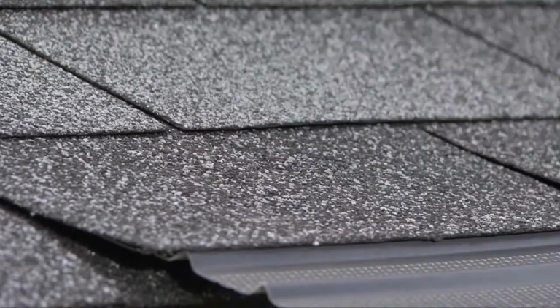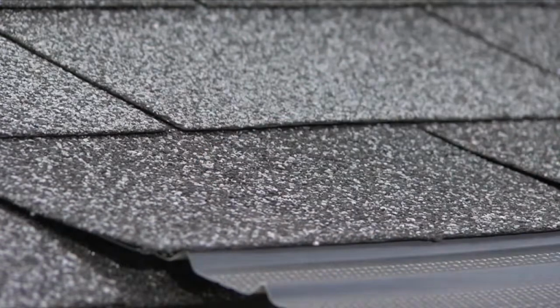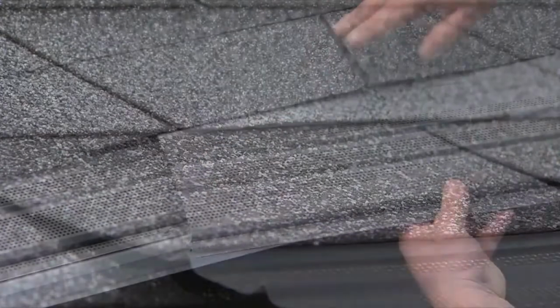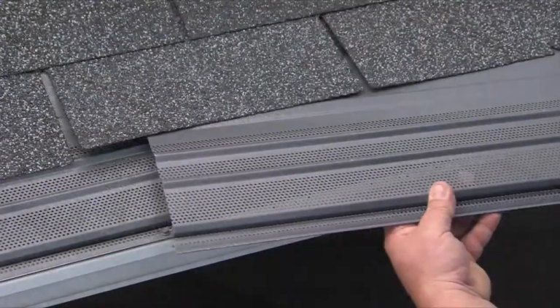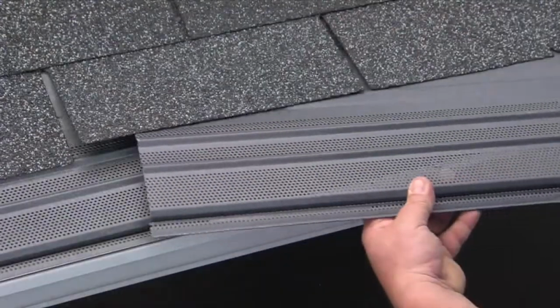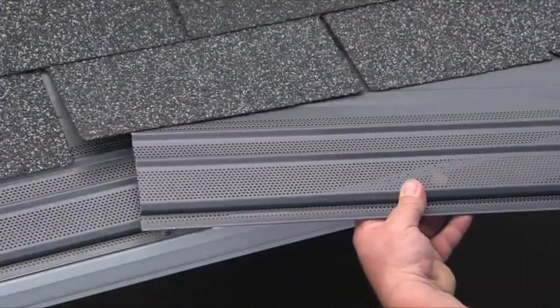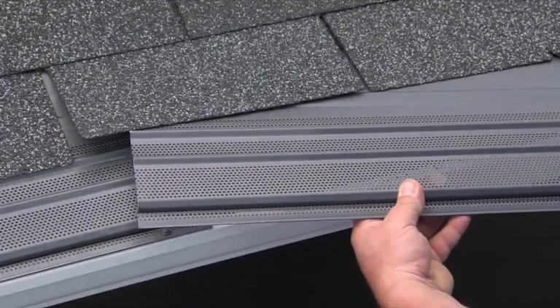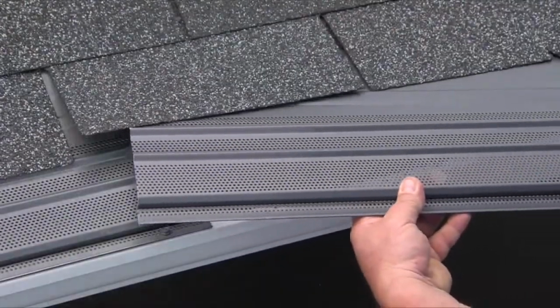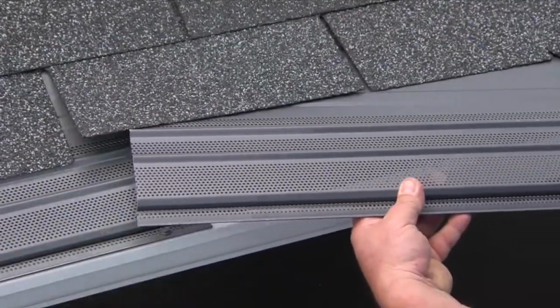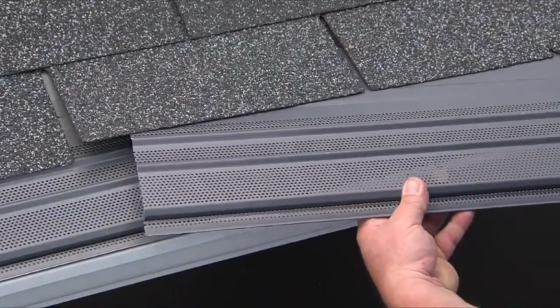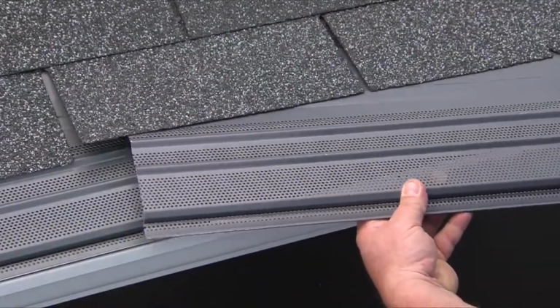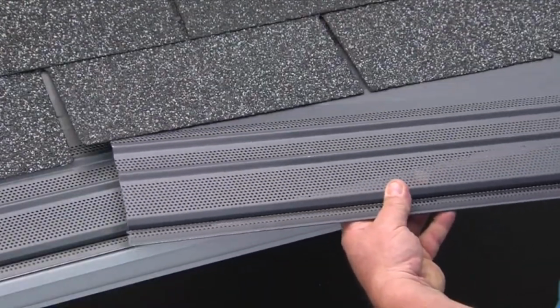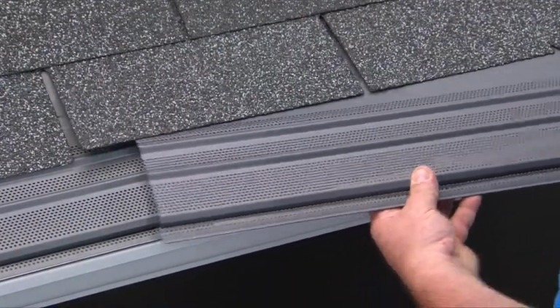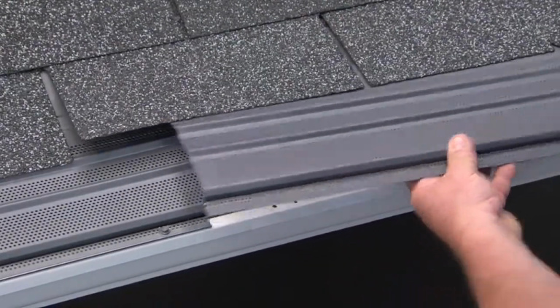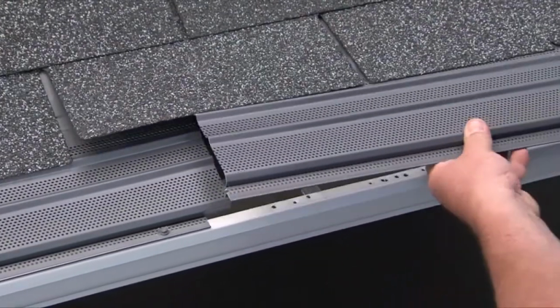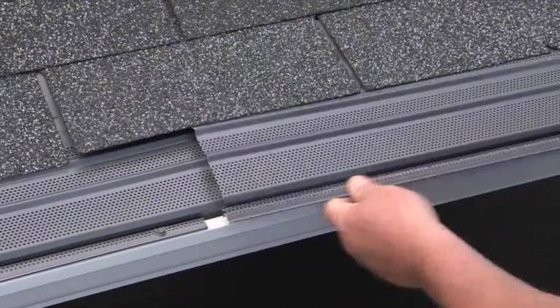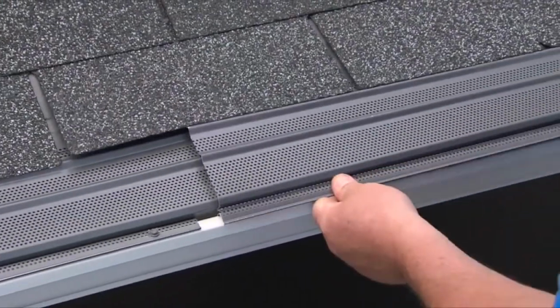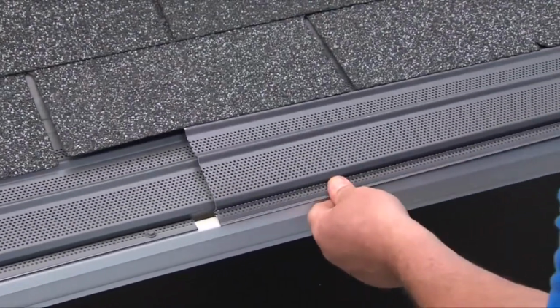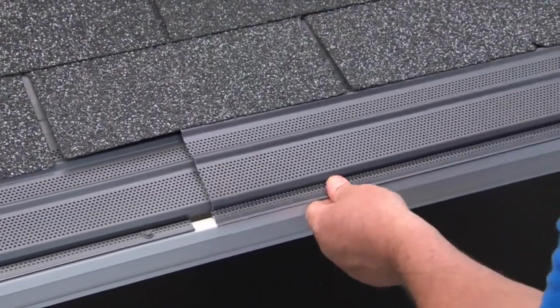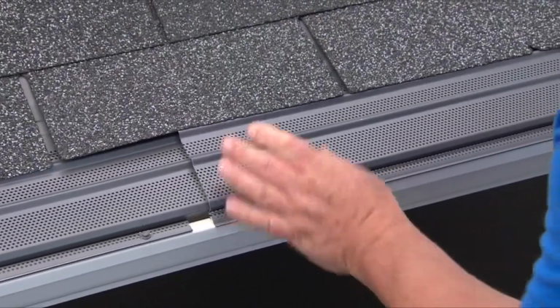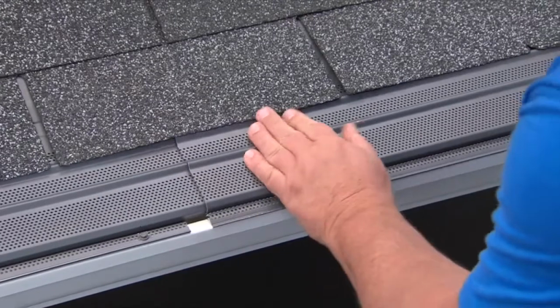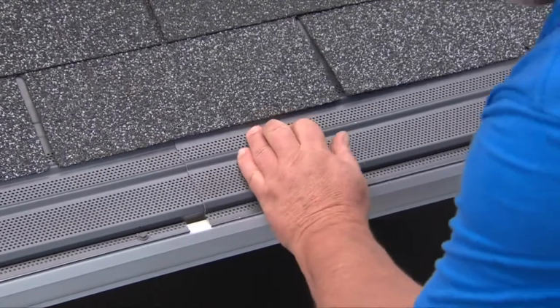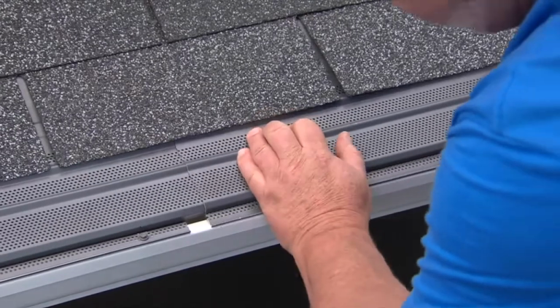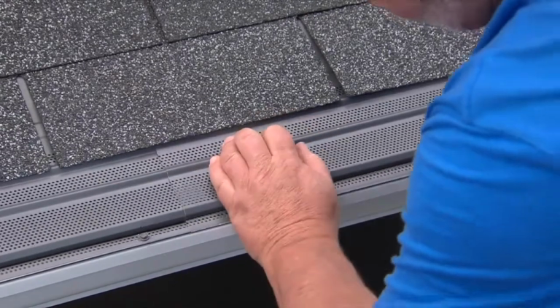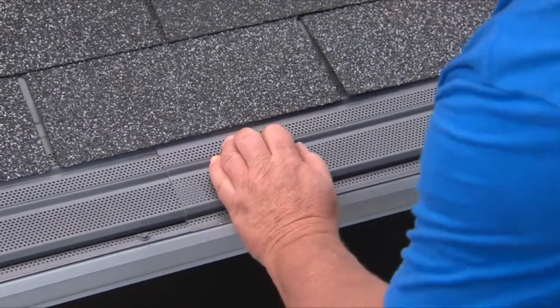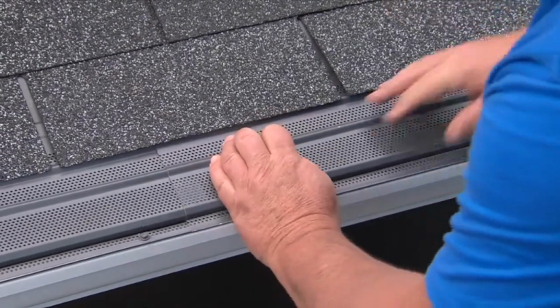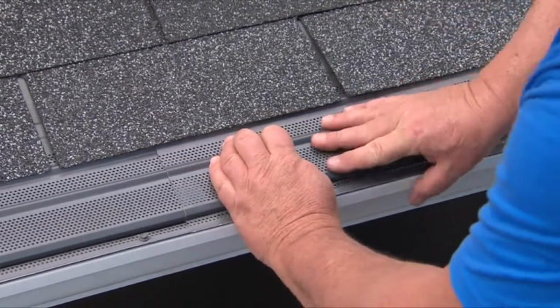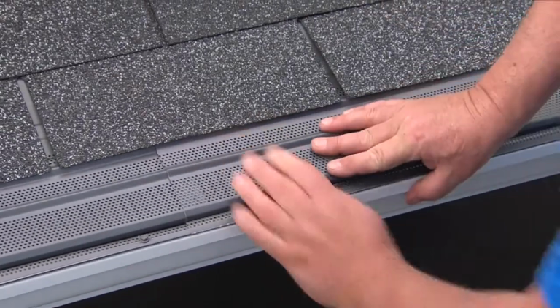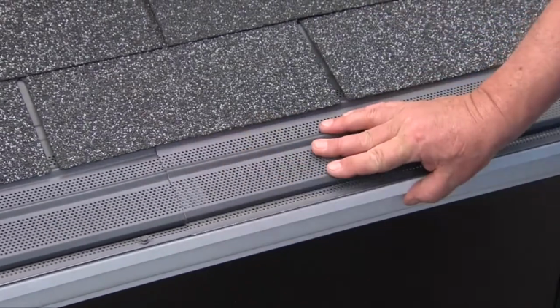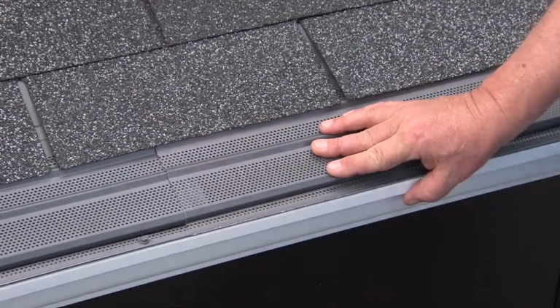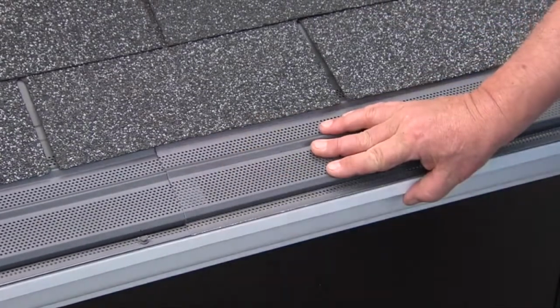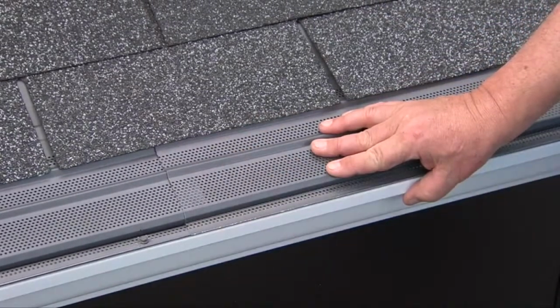As you add a new section, line up the next piece with the overlap. Then install the new section as you did the previous one.